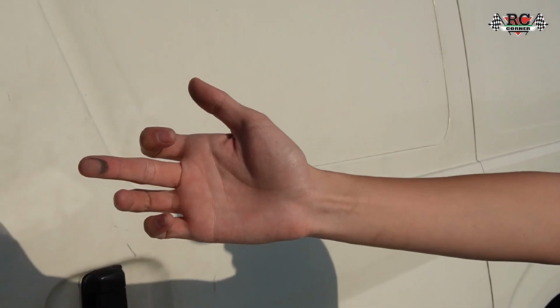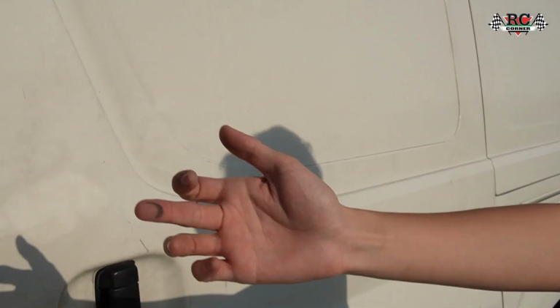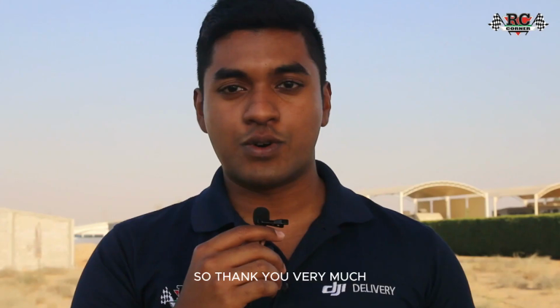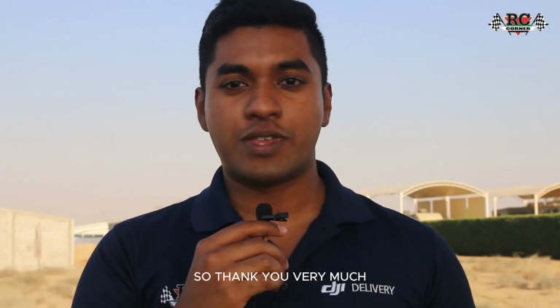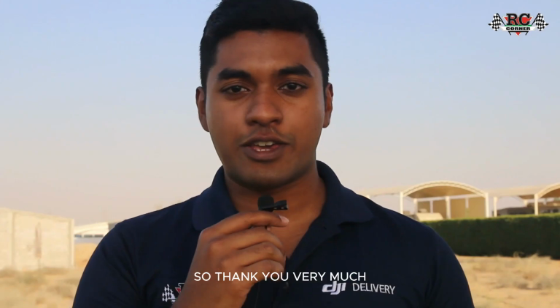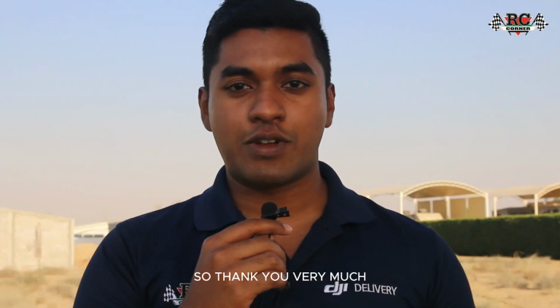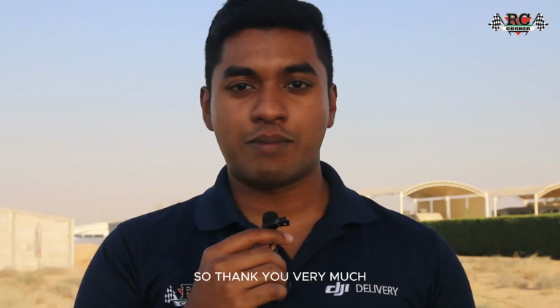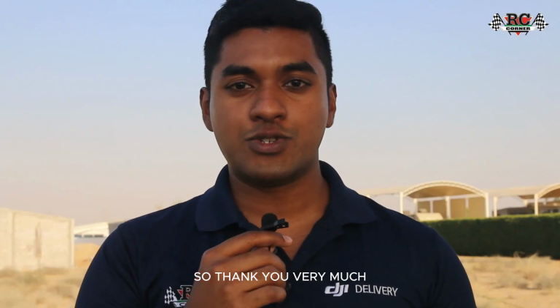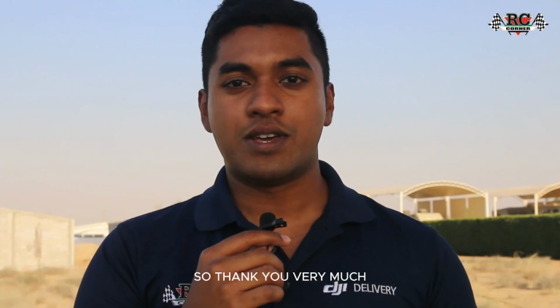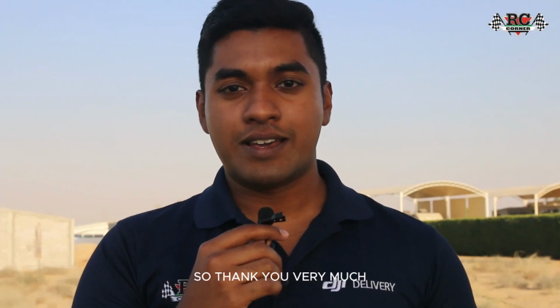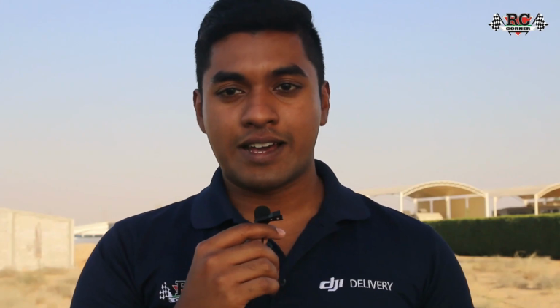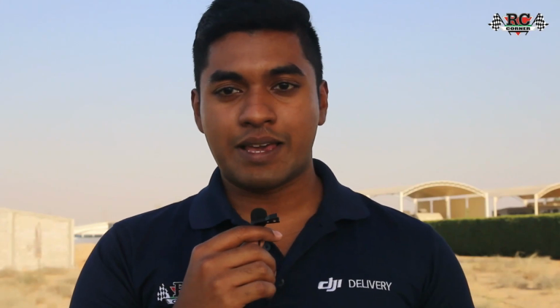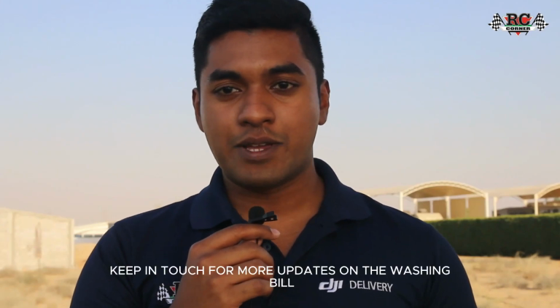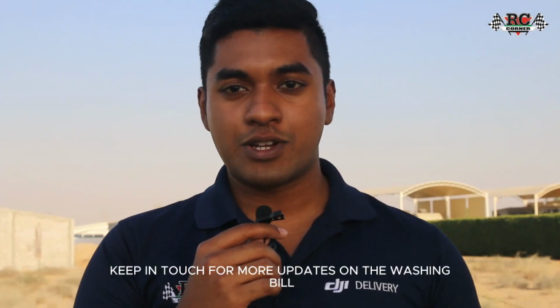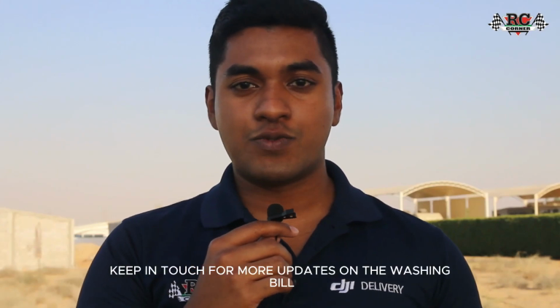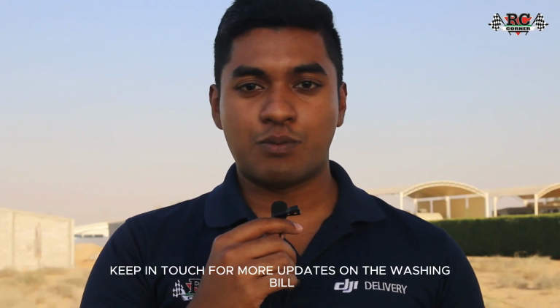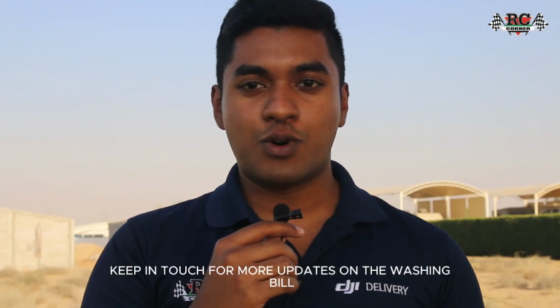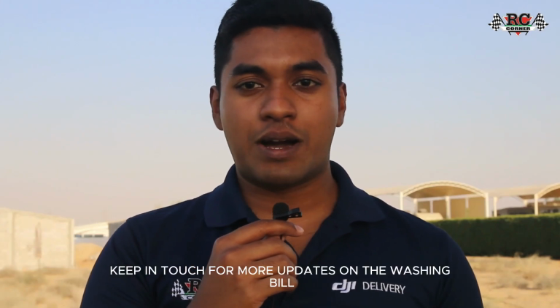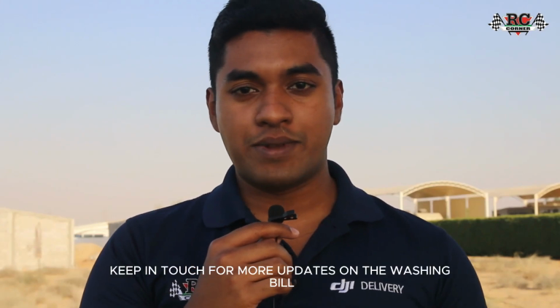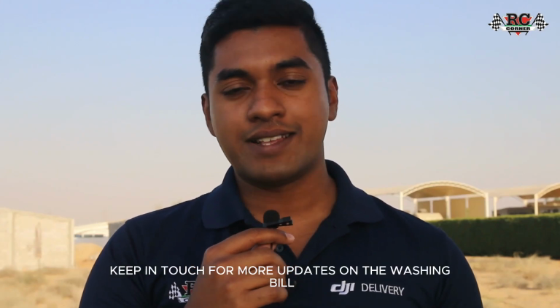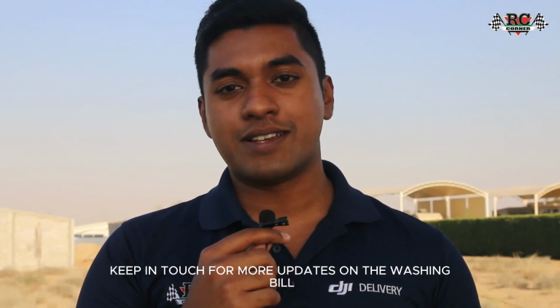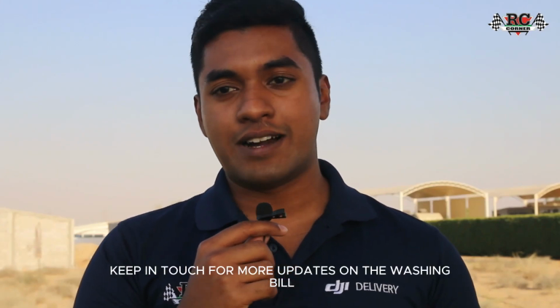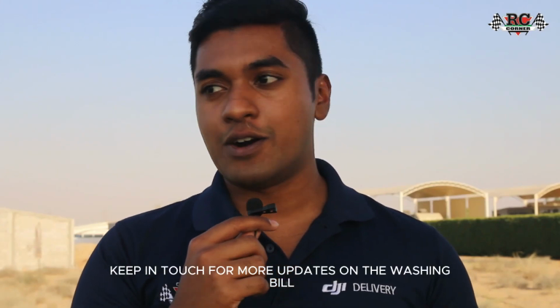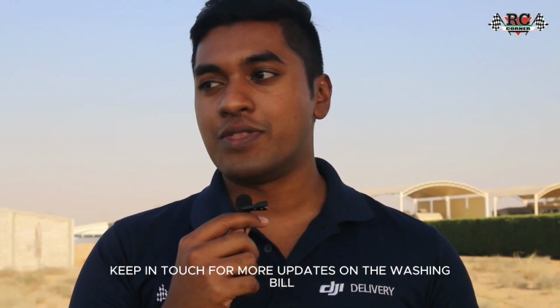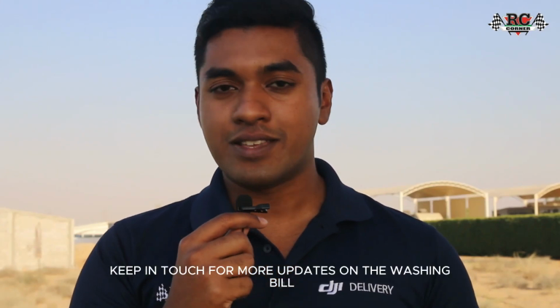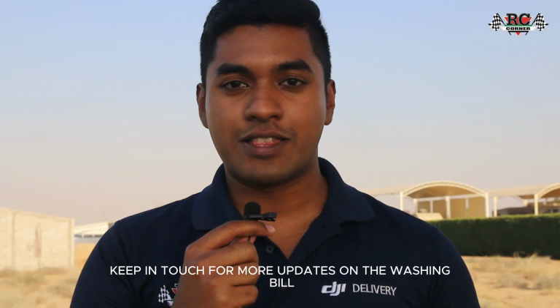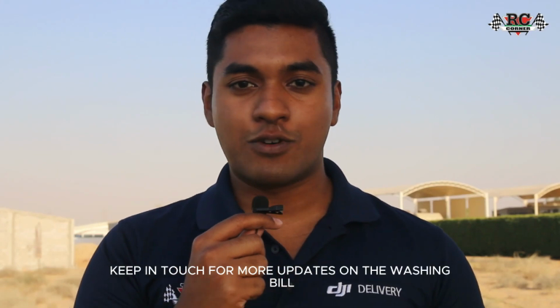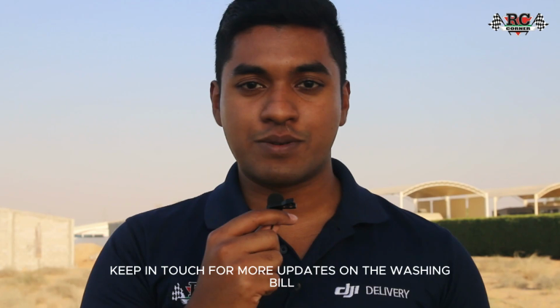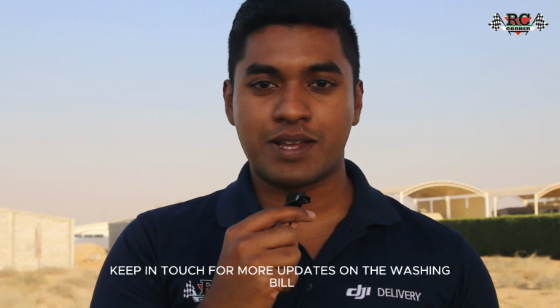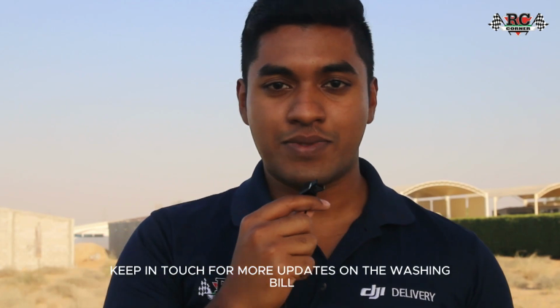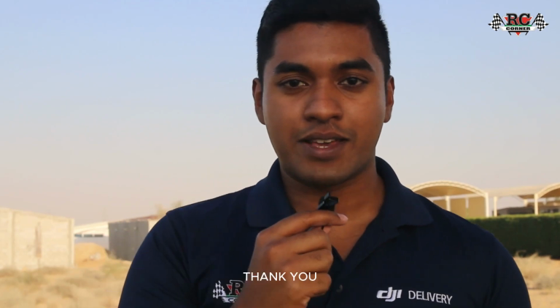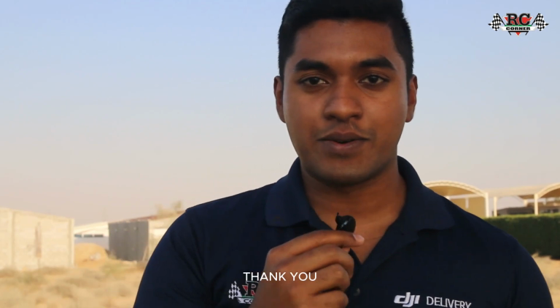Thank you very much. Keep in touch for more updates on the washing payload. Thank you!